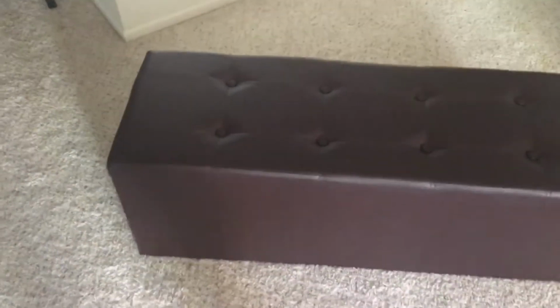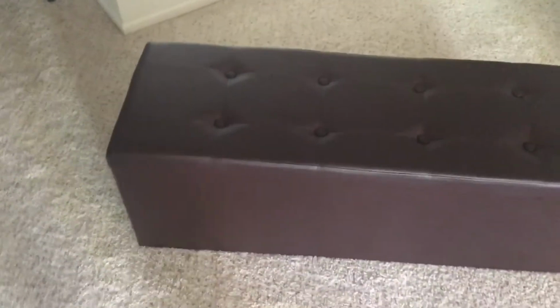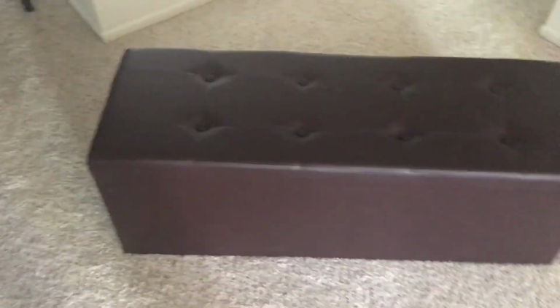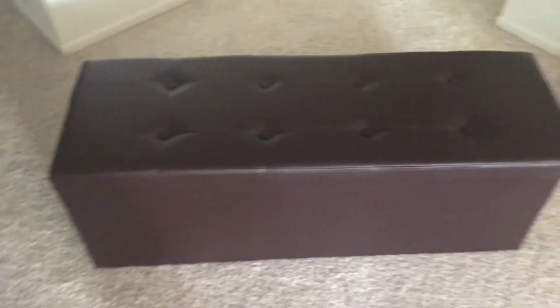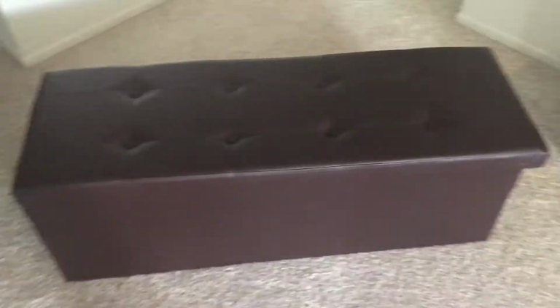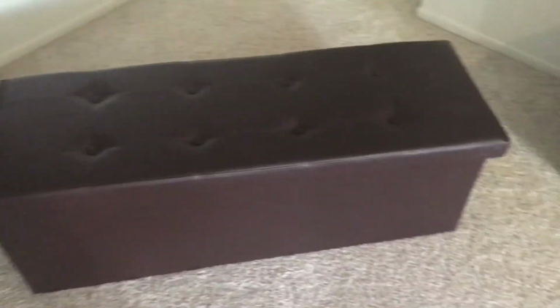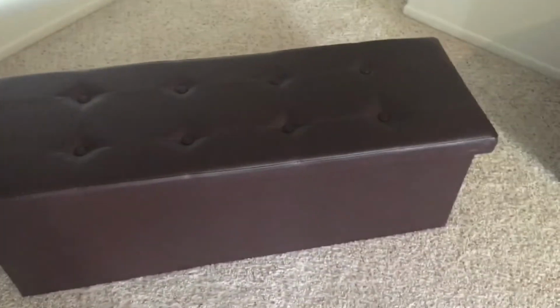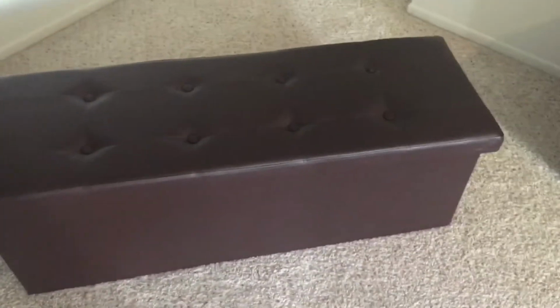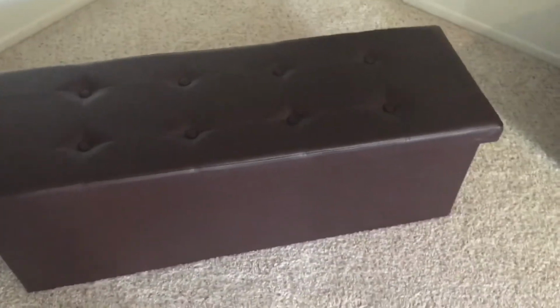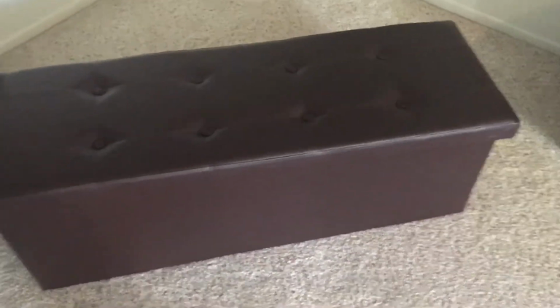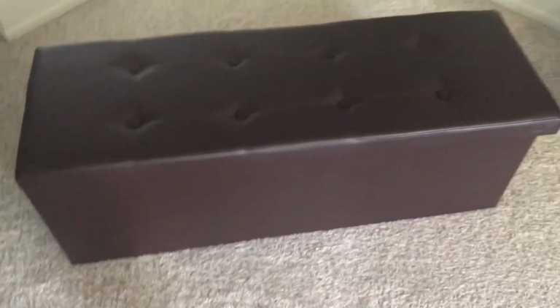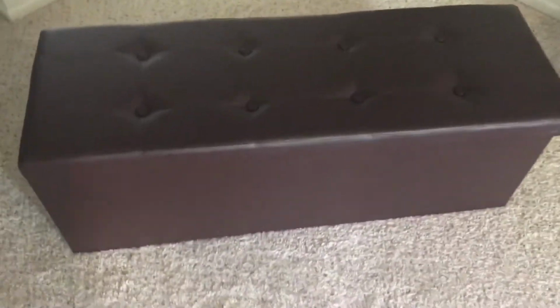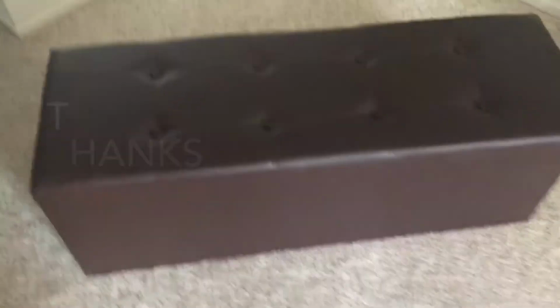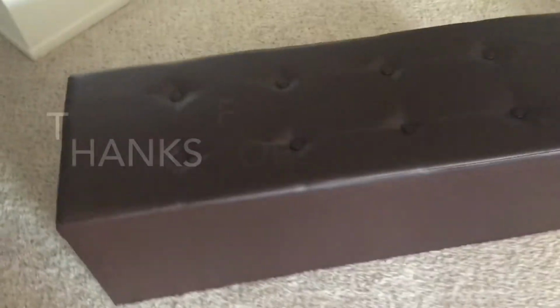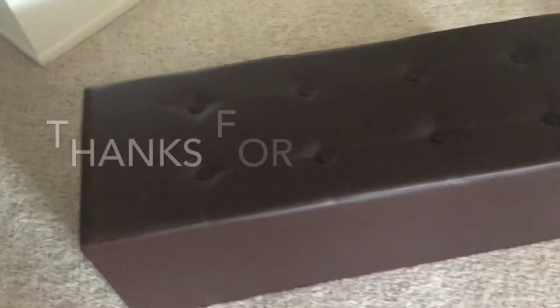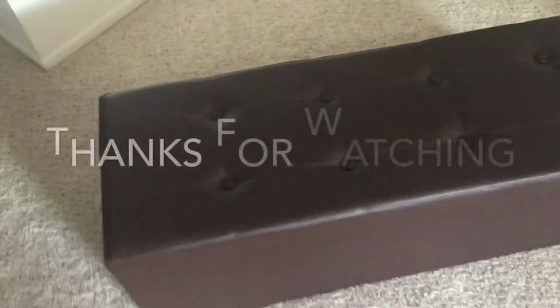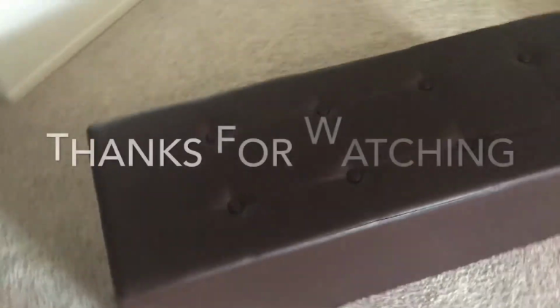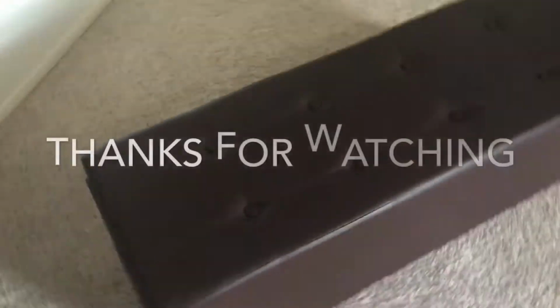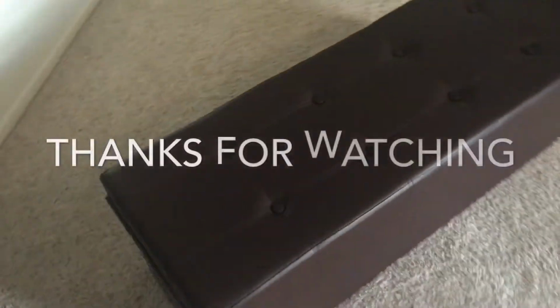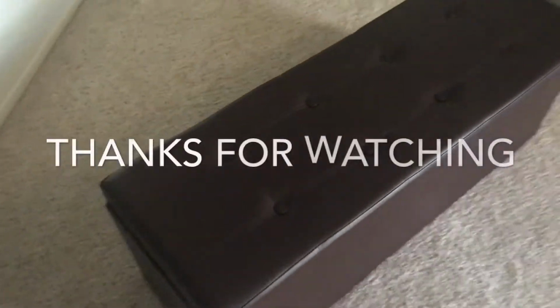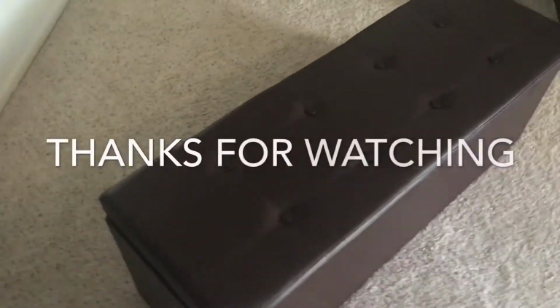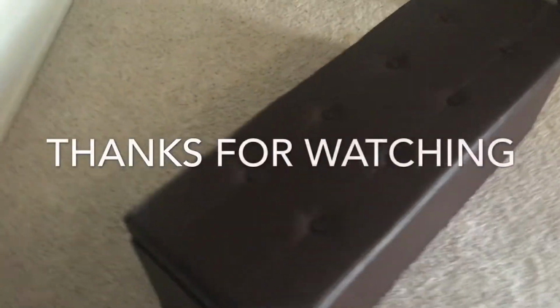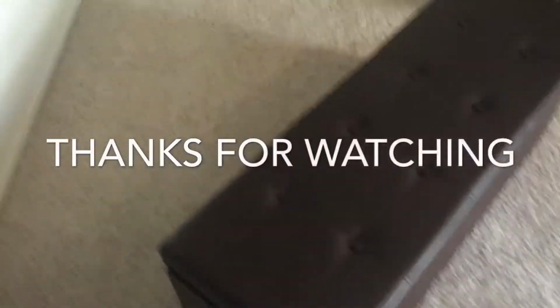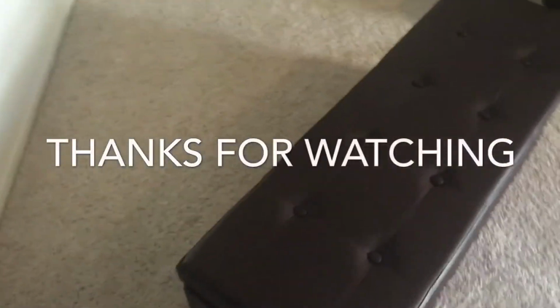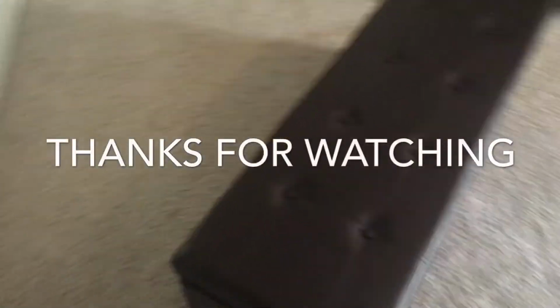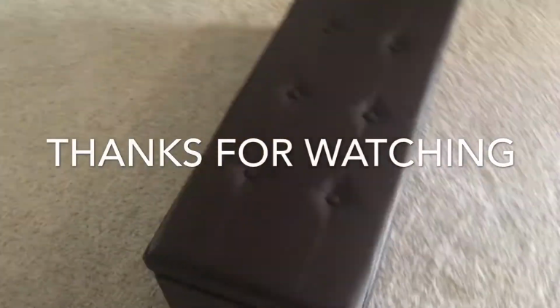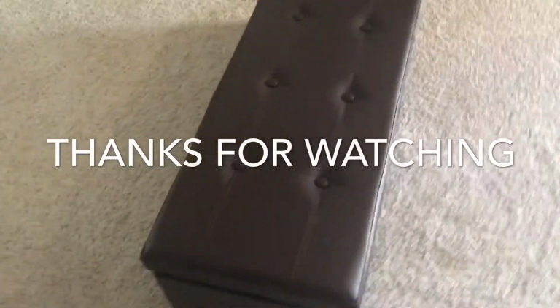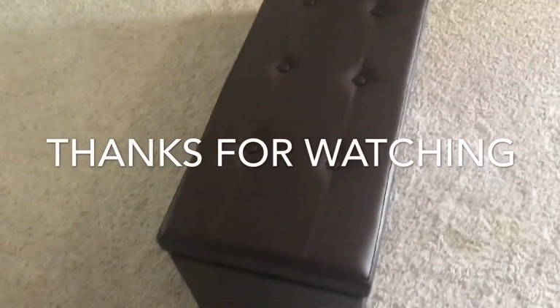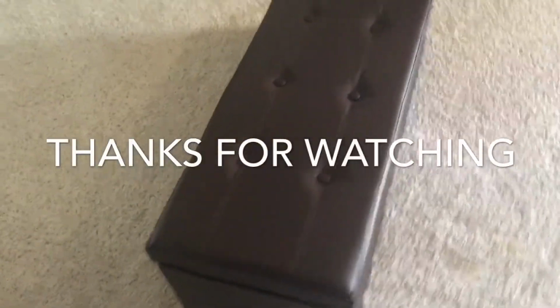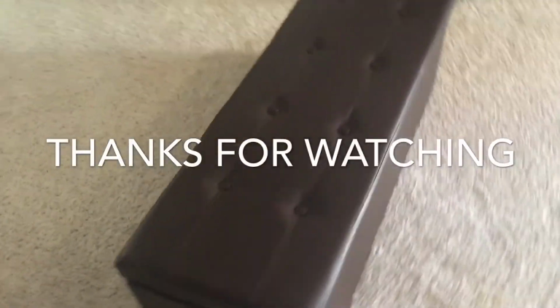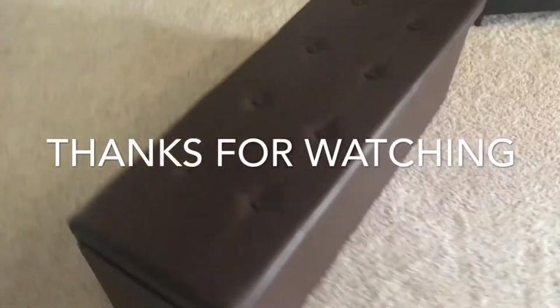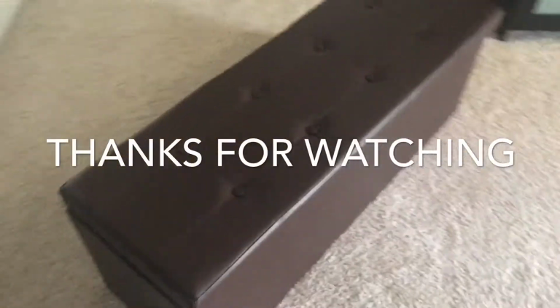Thank you so much for watching. Have a great day, bye bye!